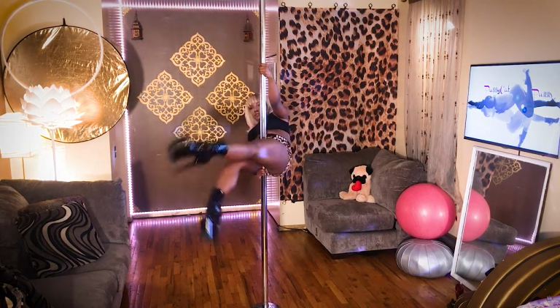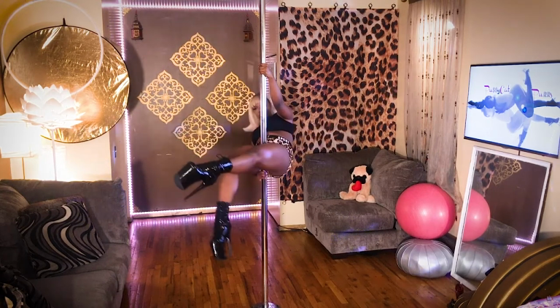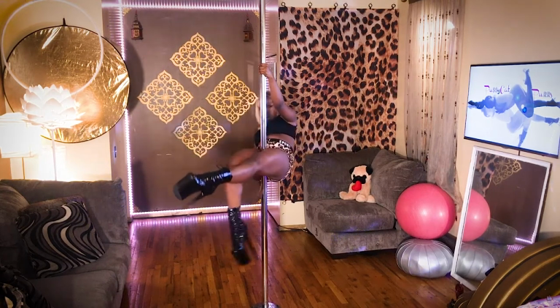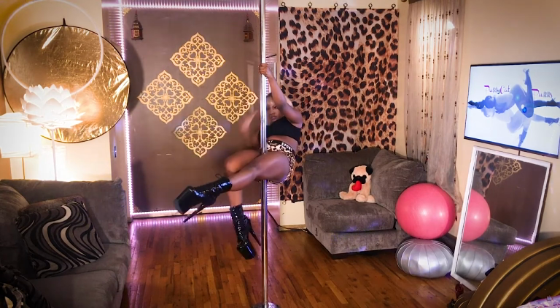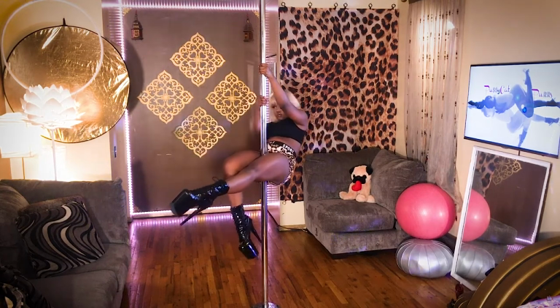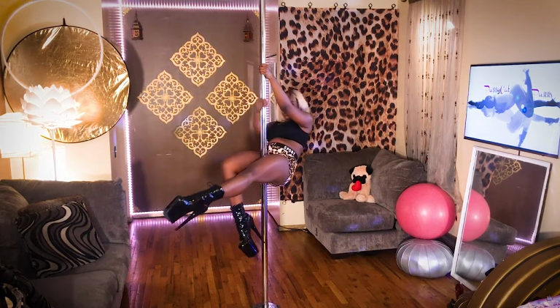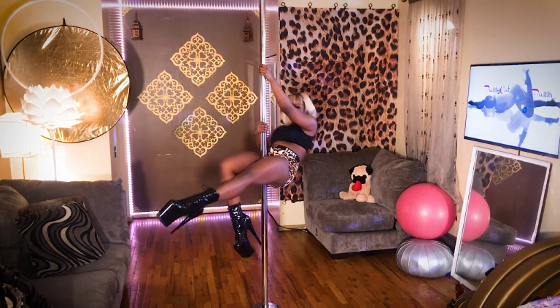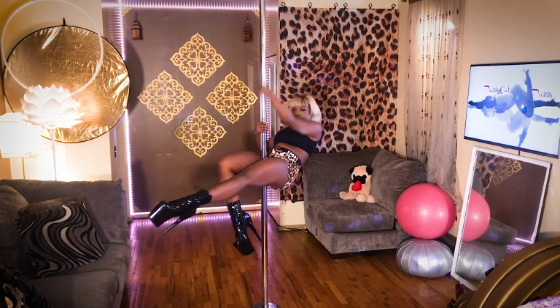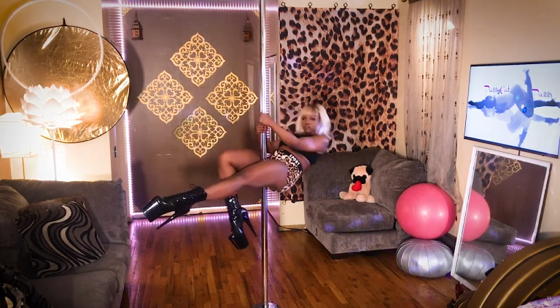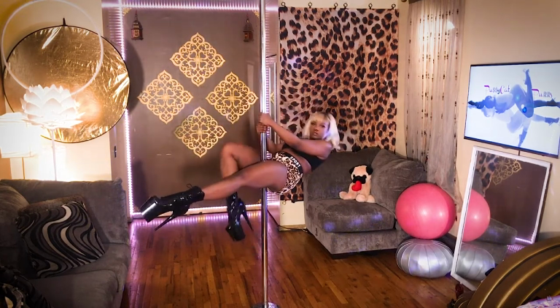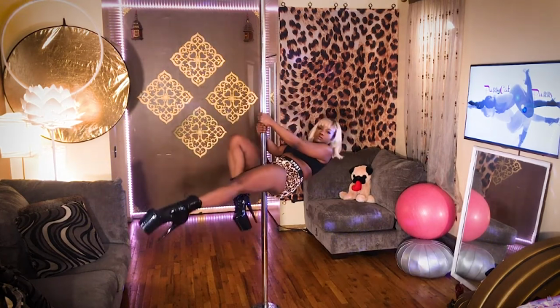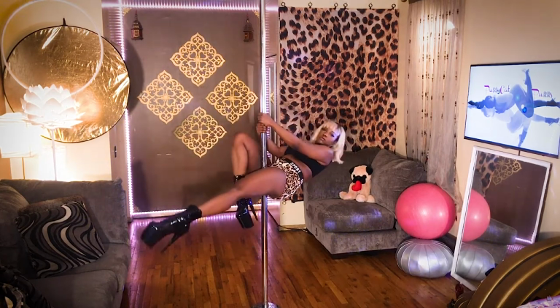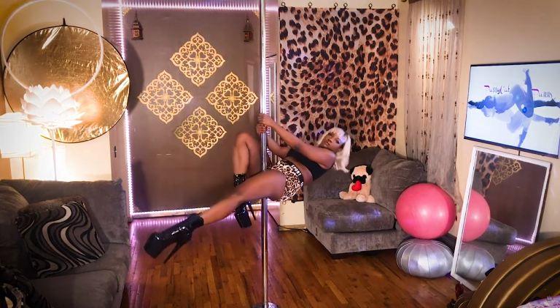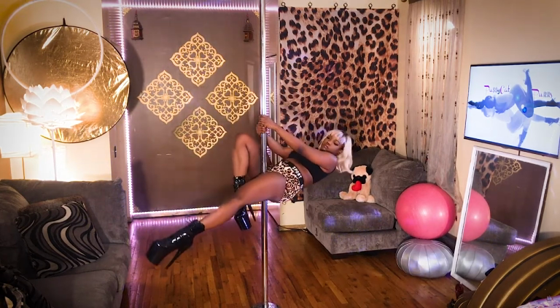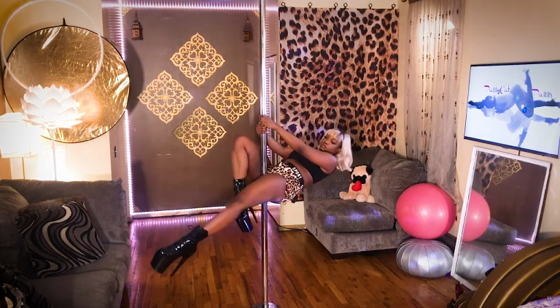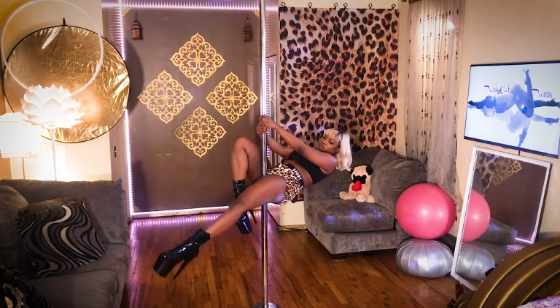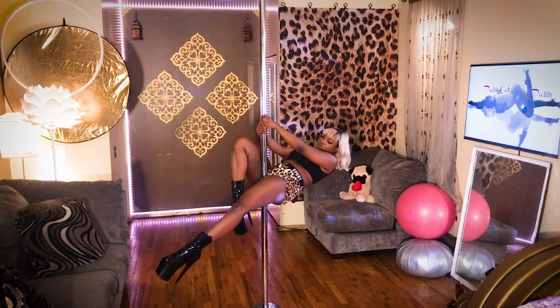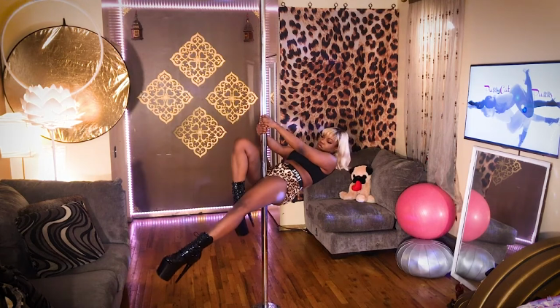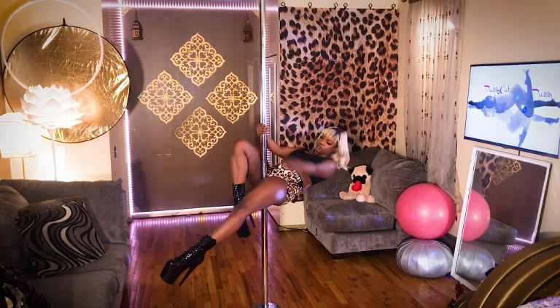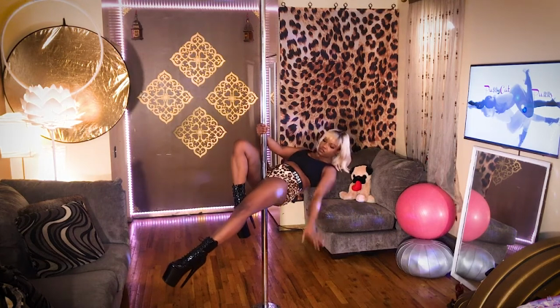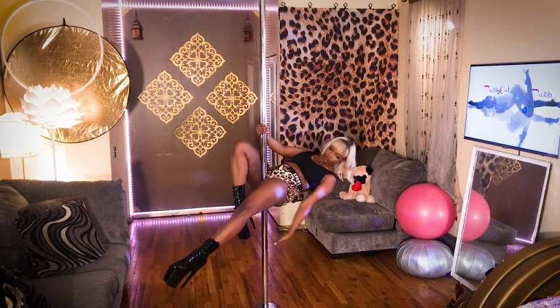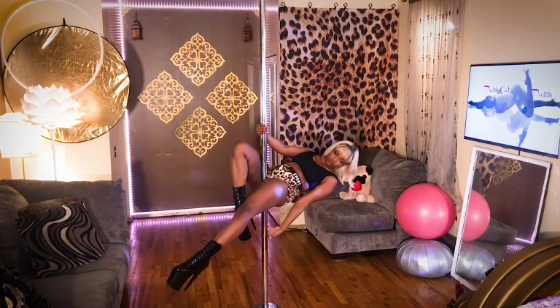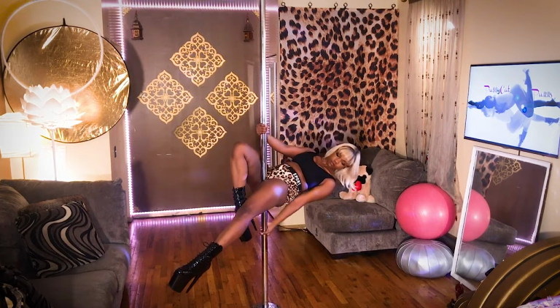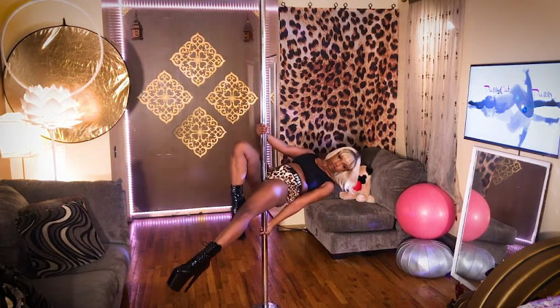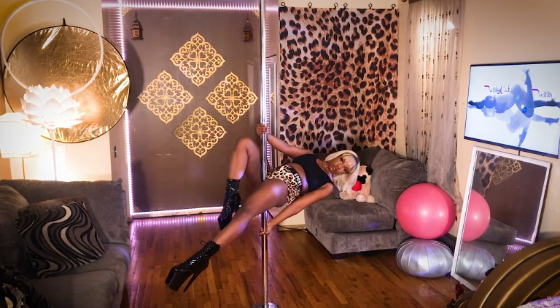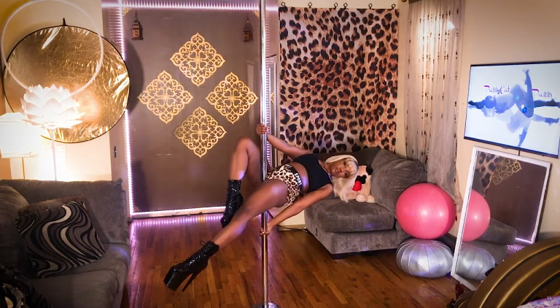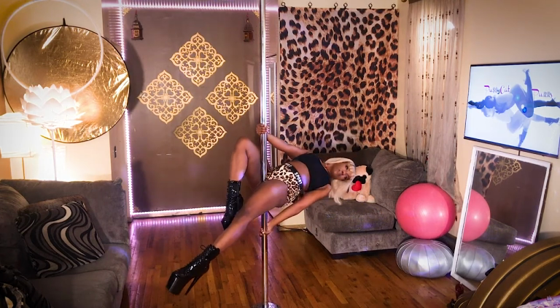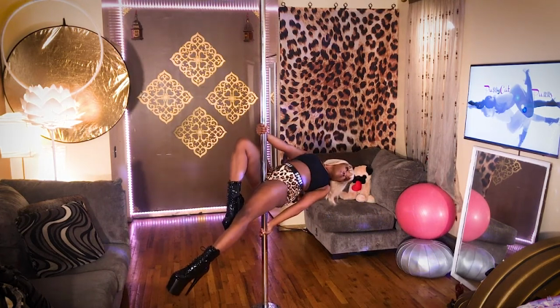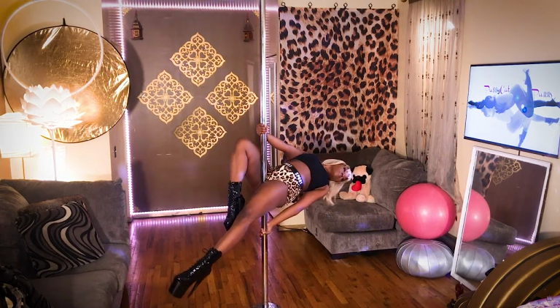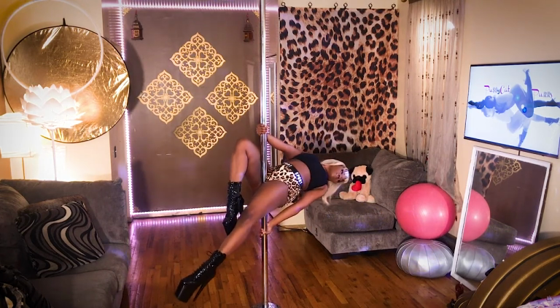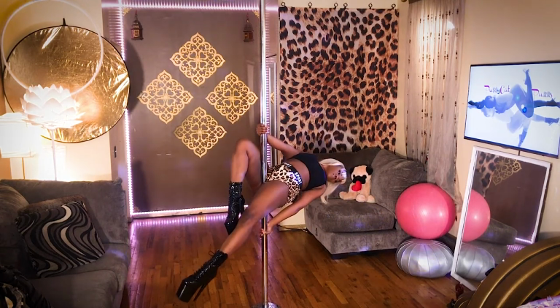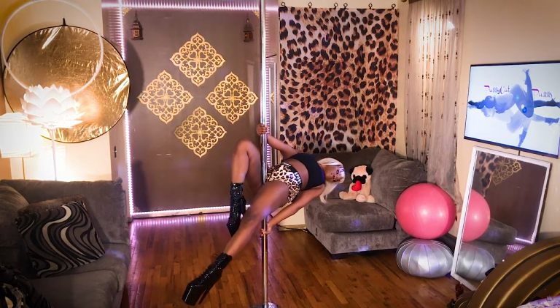I can also from that inner thigh sit keep one leg up, the other one down, keep my hips up, and arch.